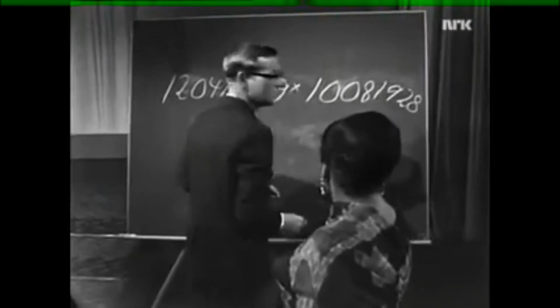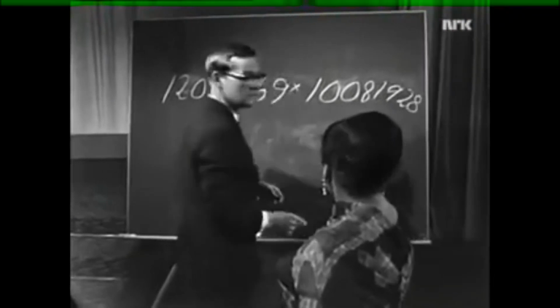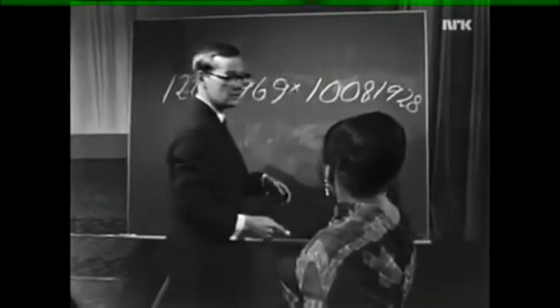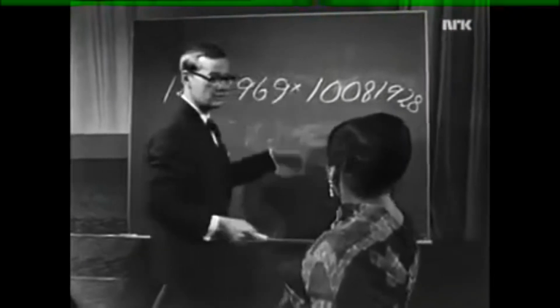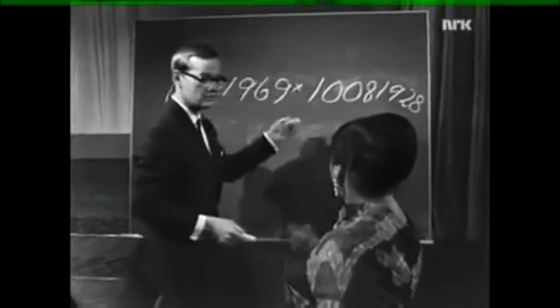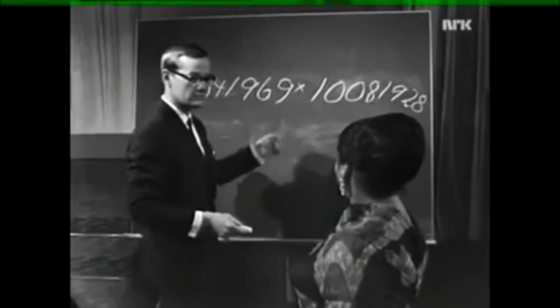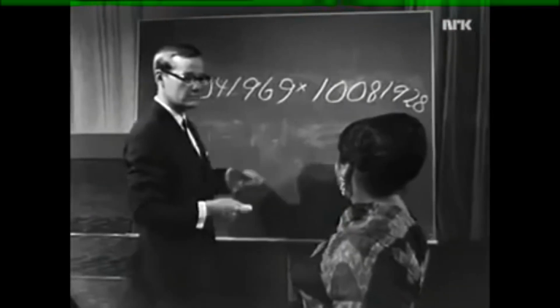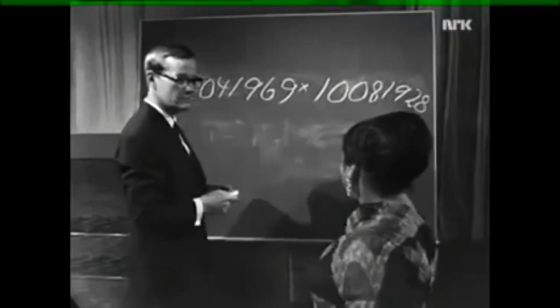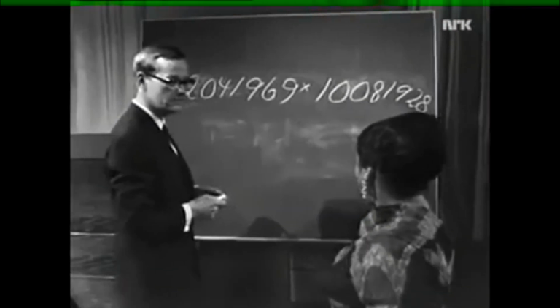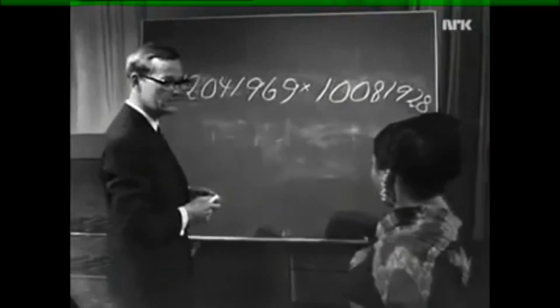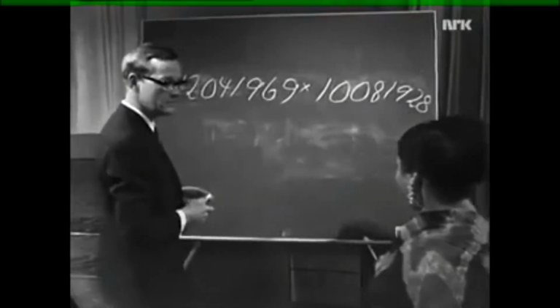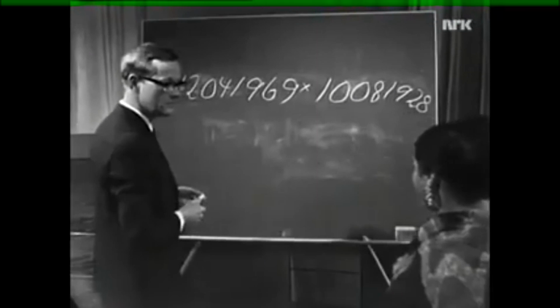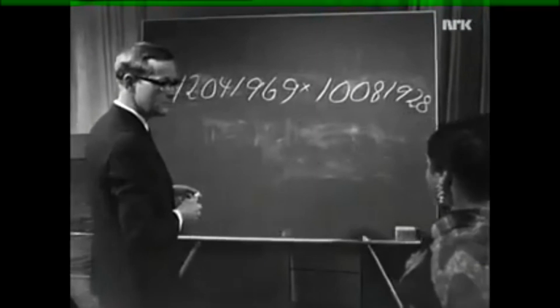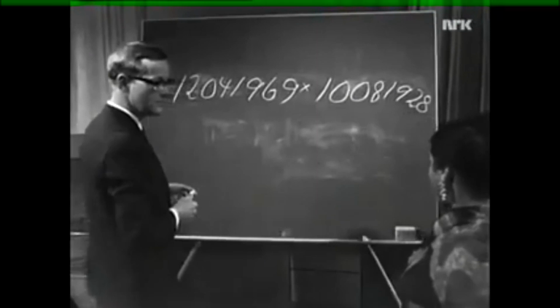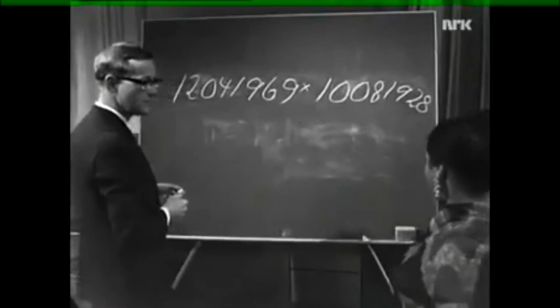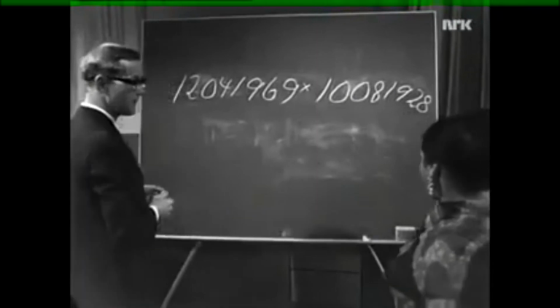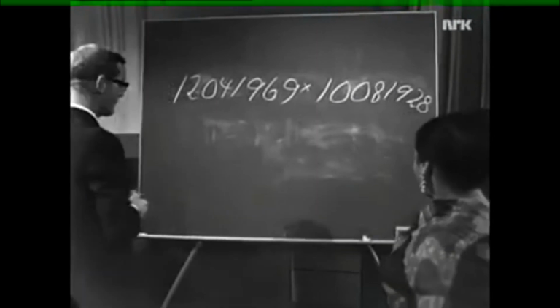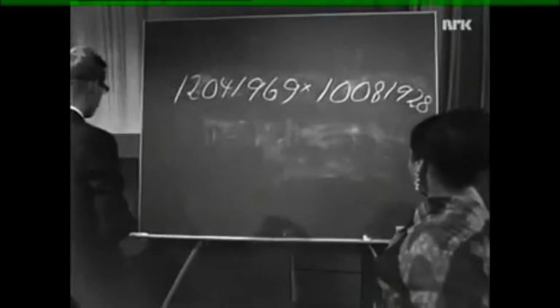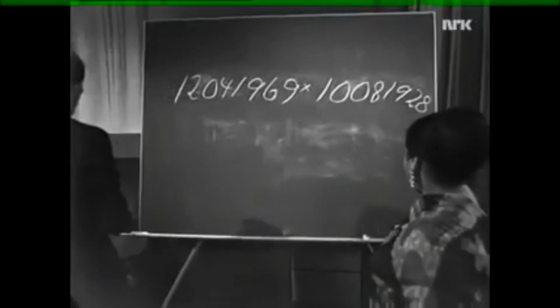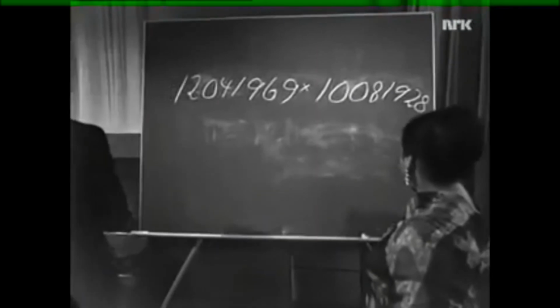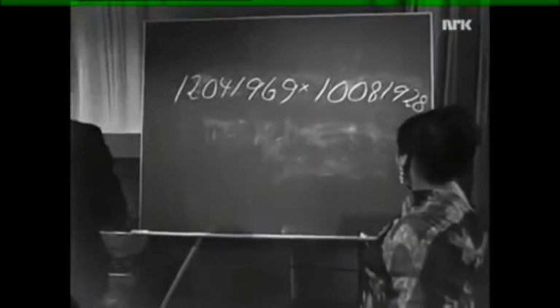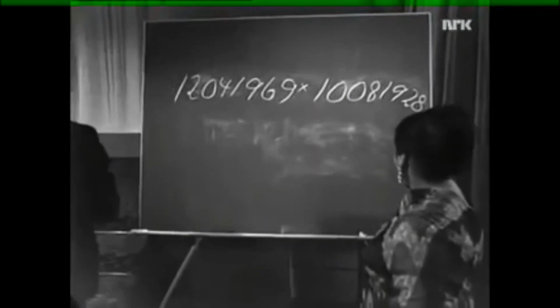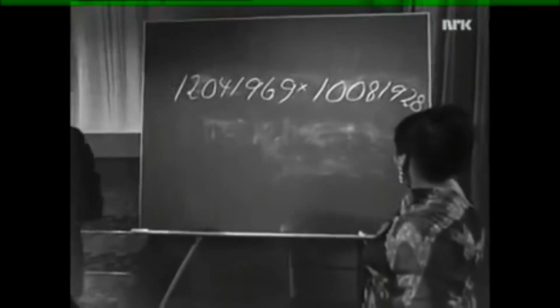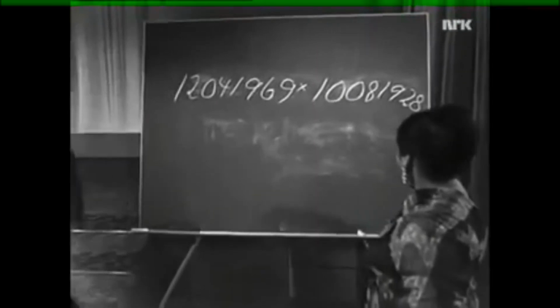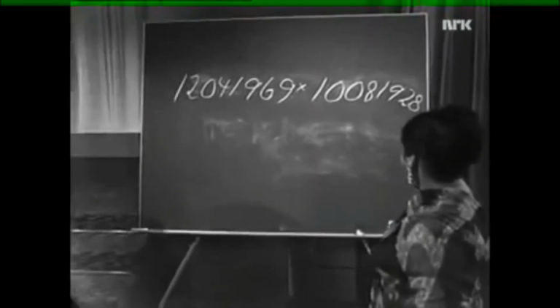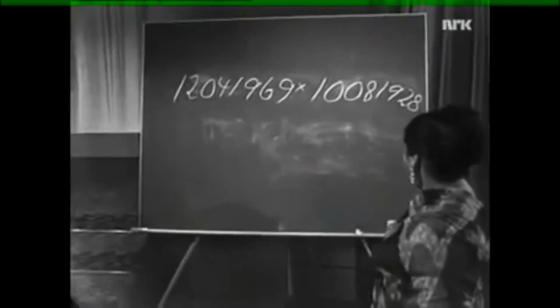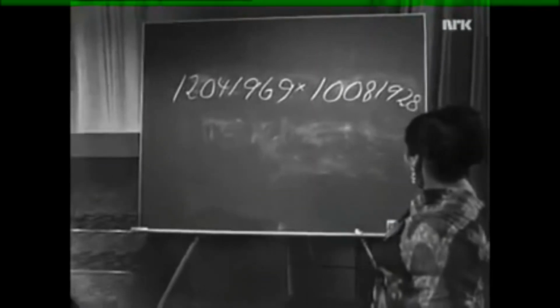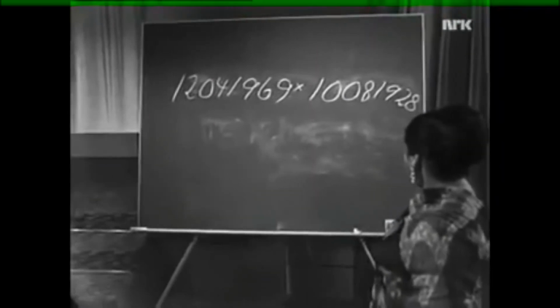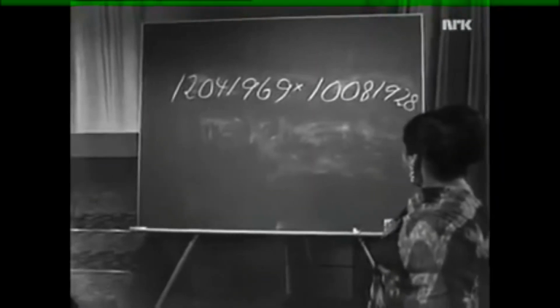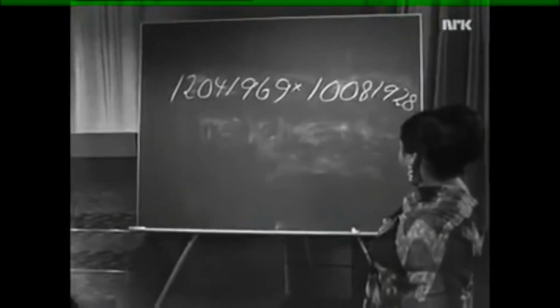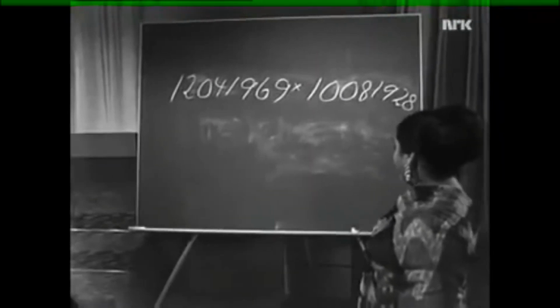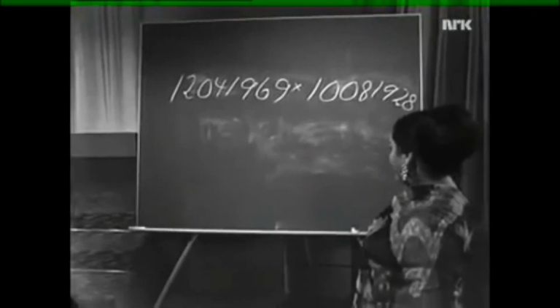Will you try? 1, 2, 0, 4, 1, 9, 6, 9 multiplied by 1, 0, 0, 8, 1, 9, 2, 8.